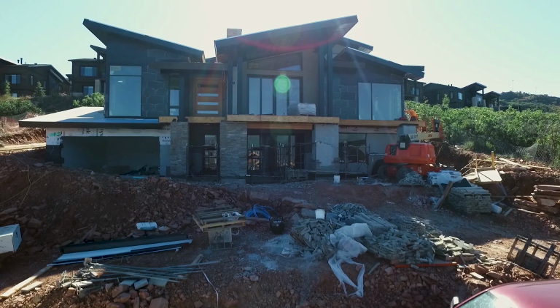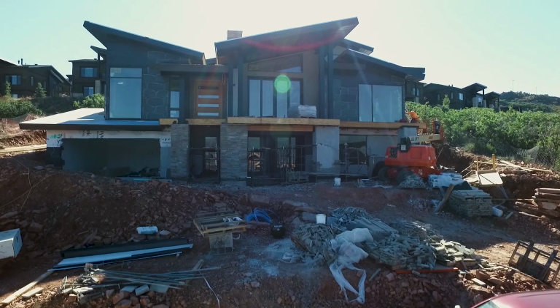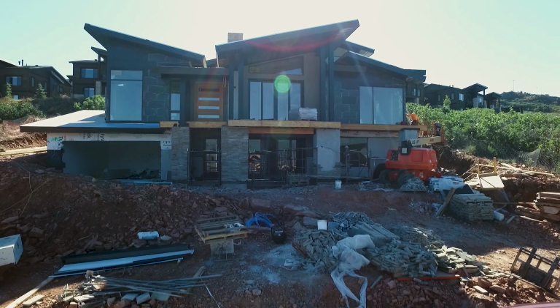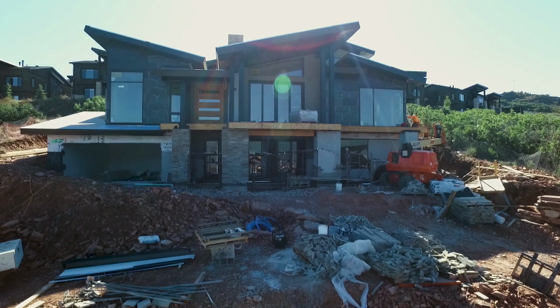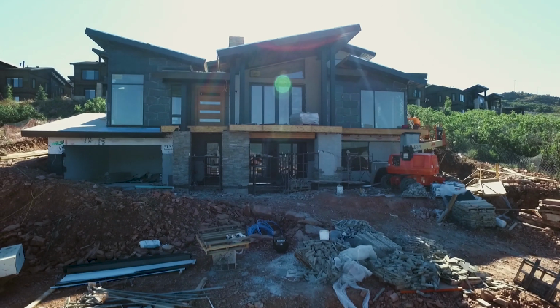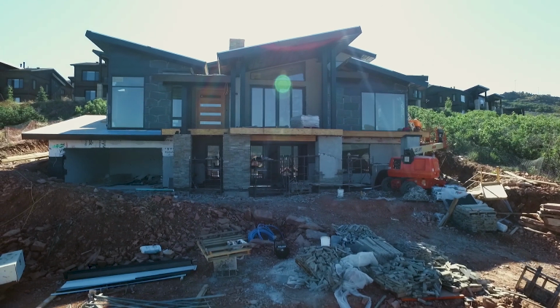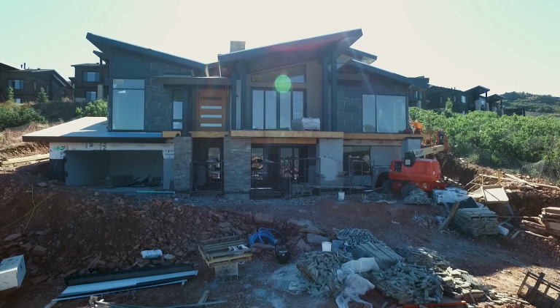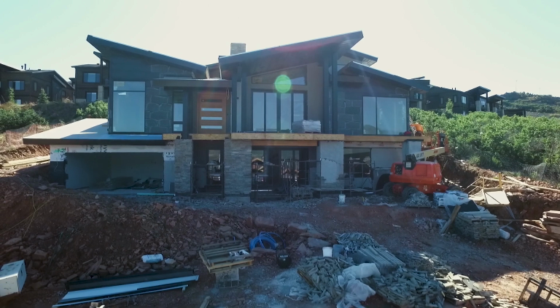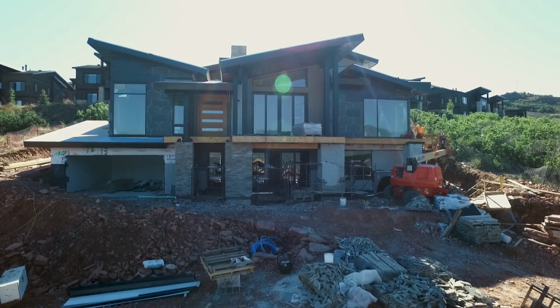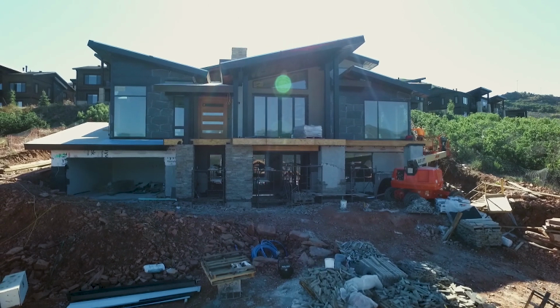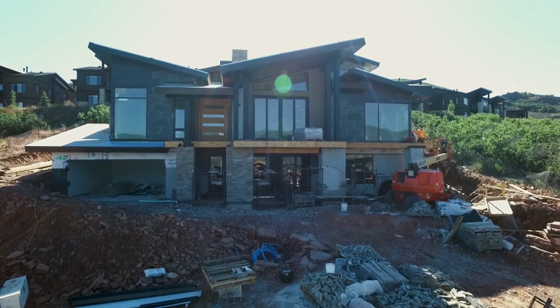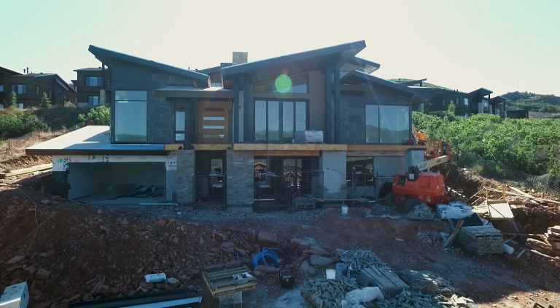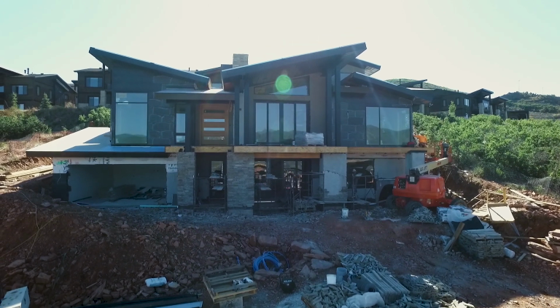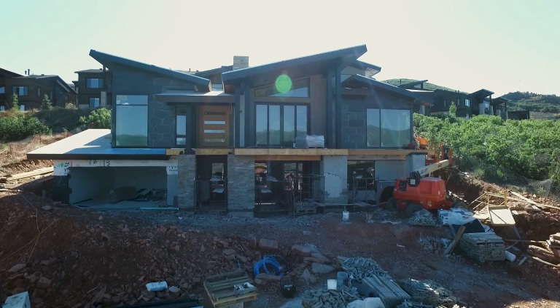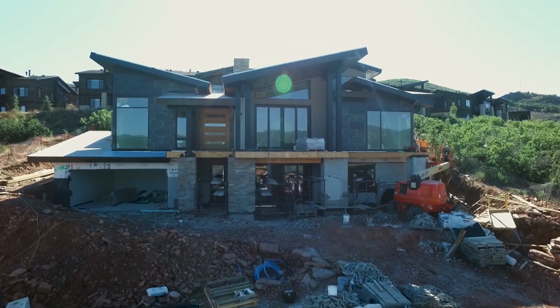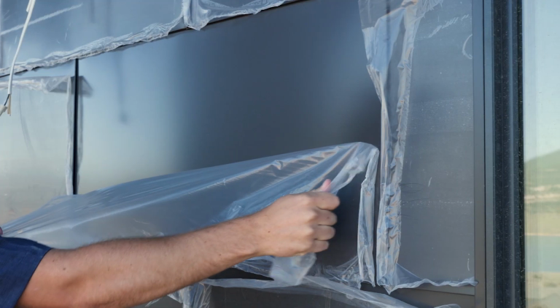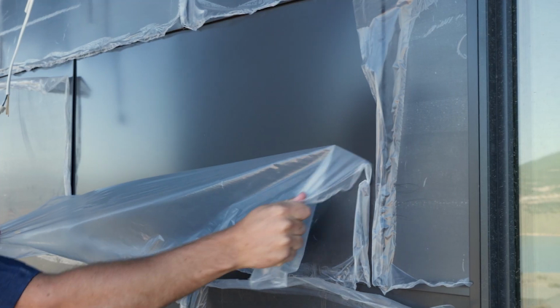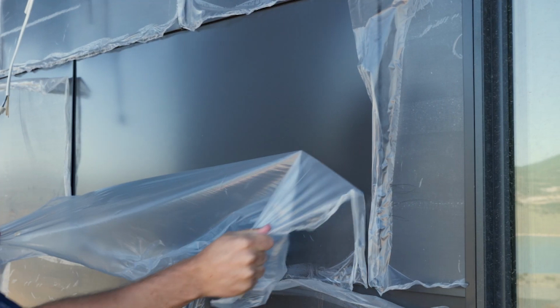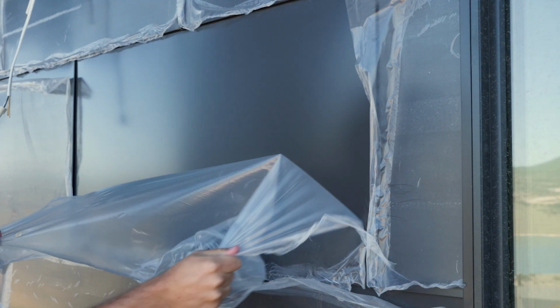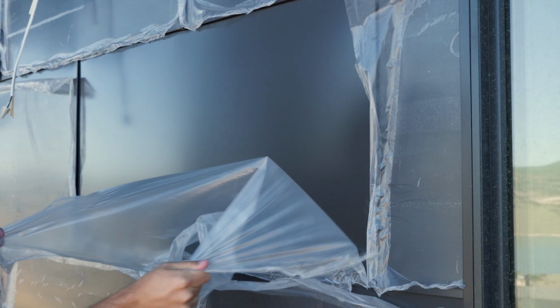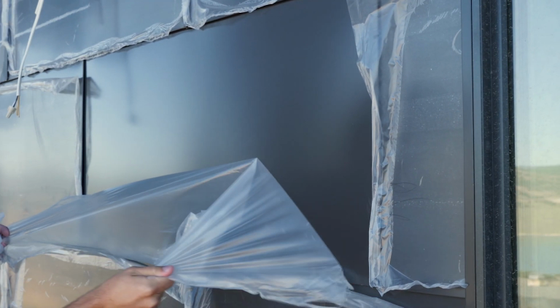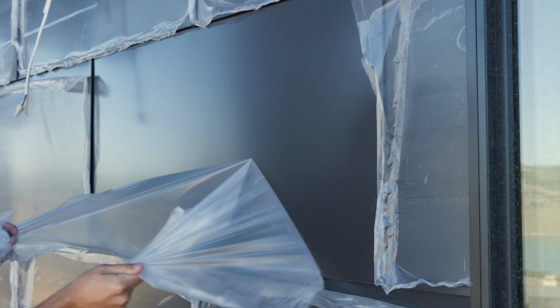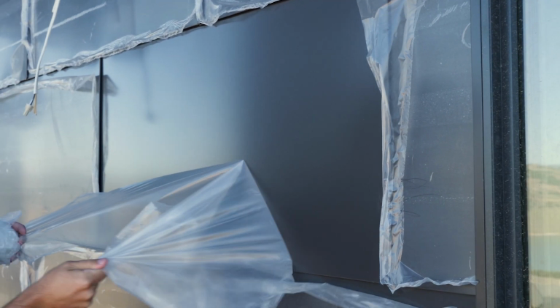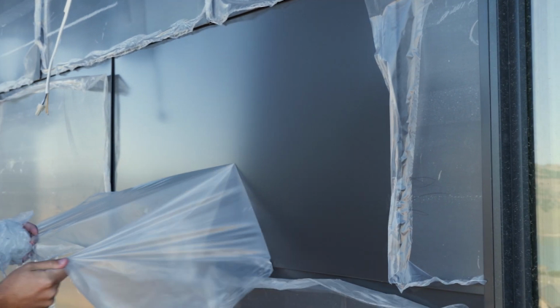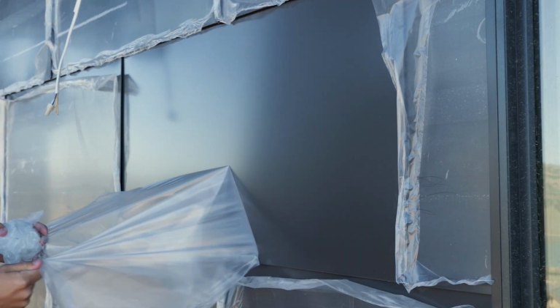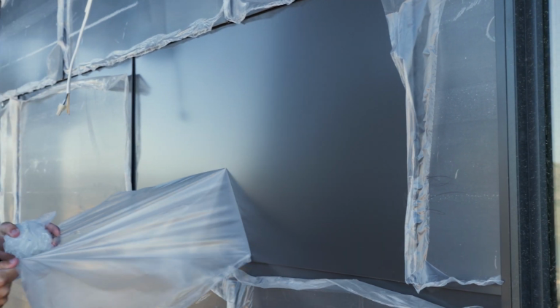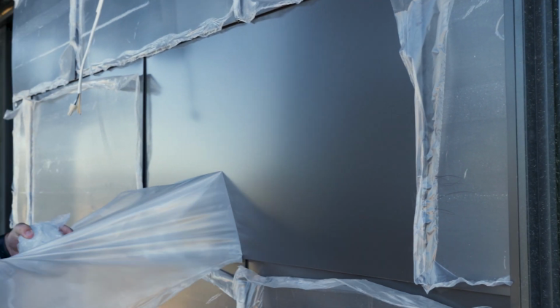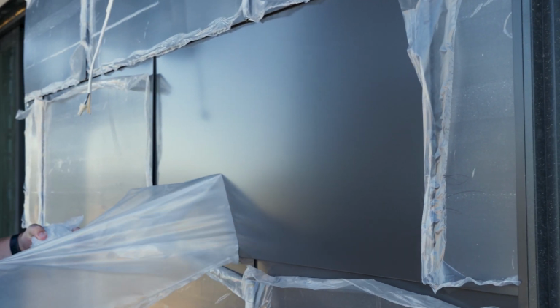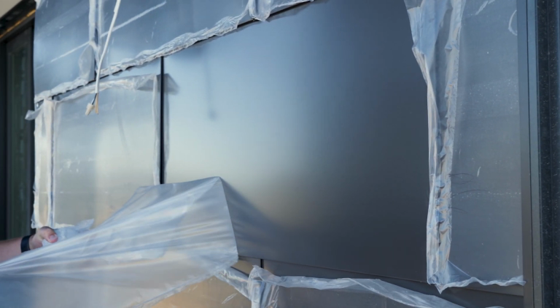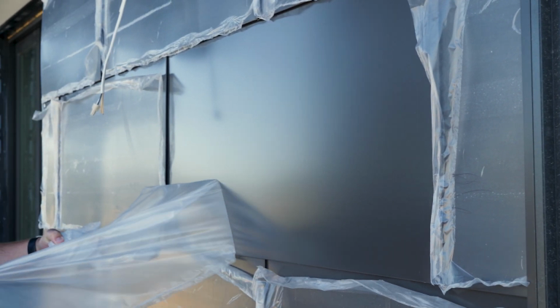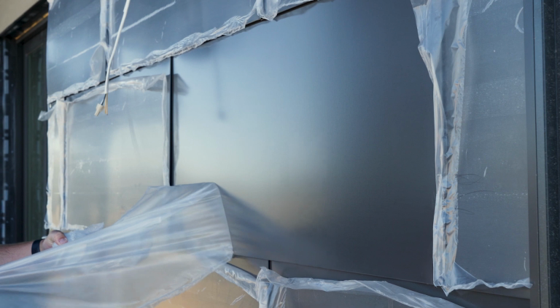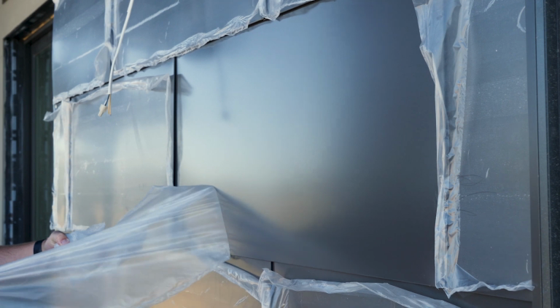Another cool feature about this house is the exterior cladding. We have a metal cladding on the exterior. Talk us through that.